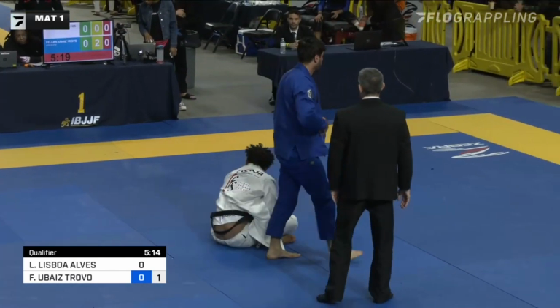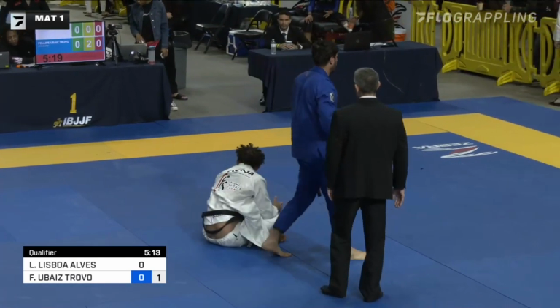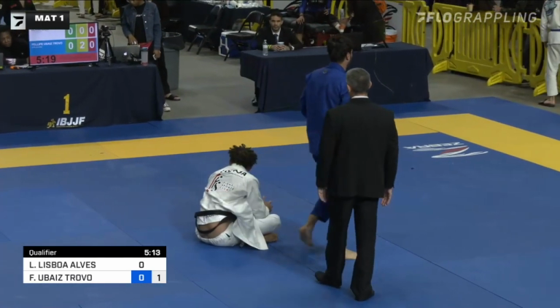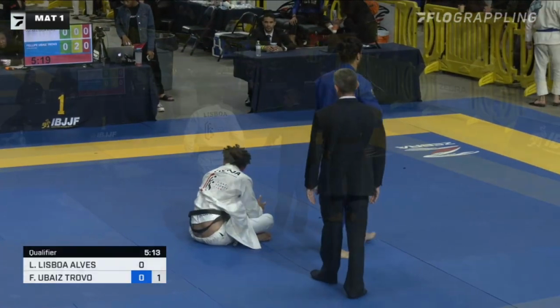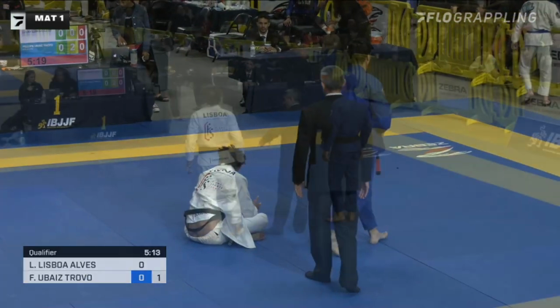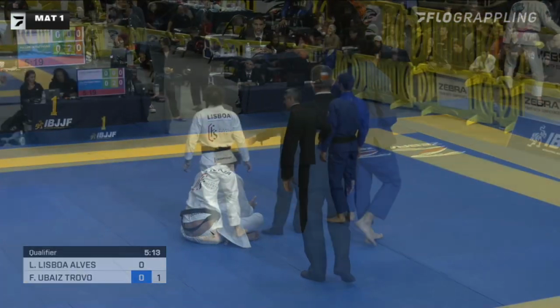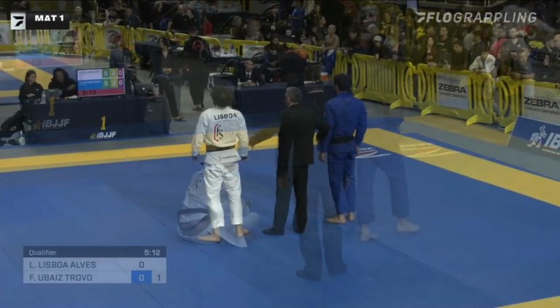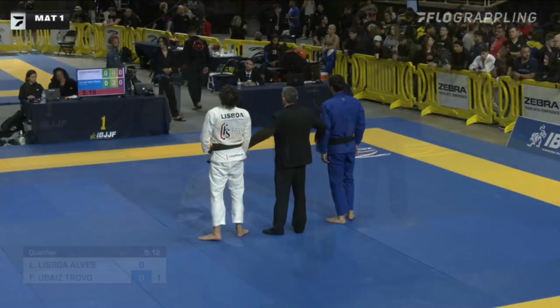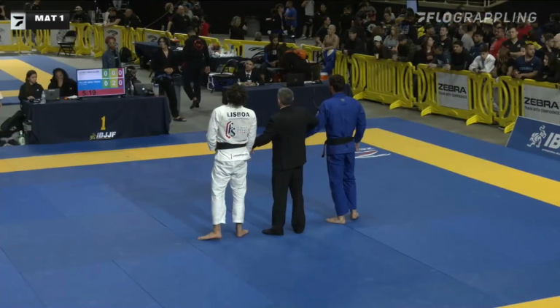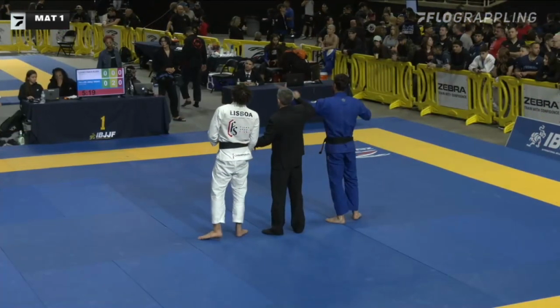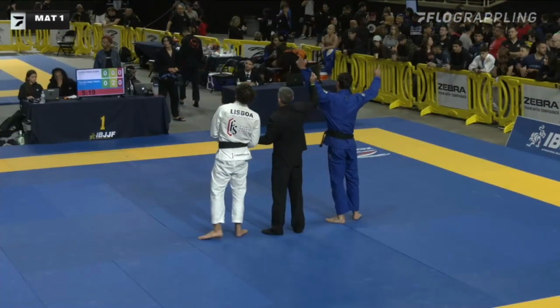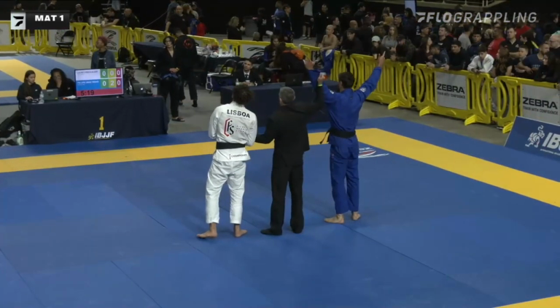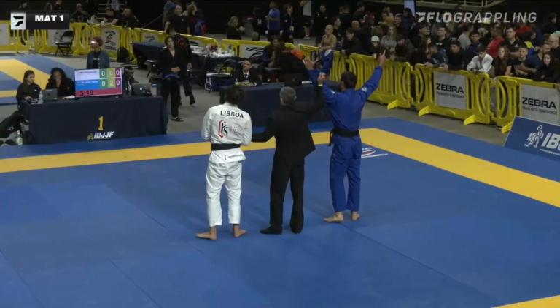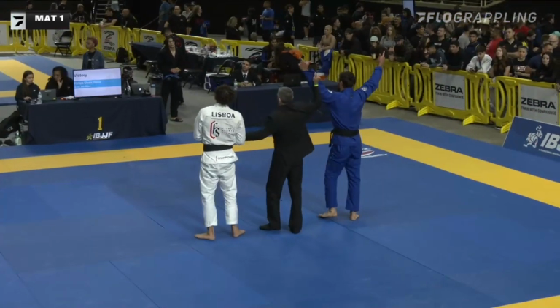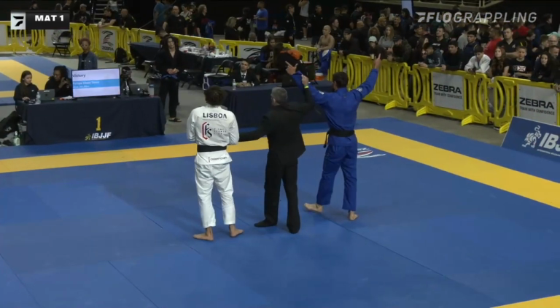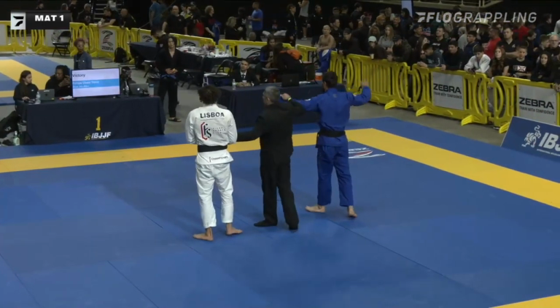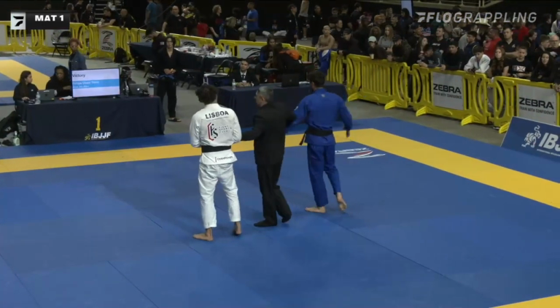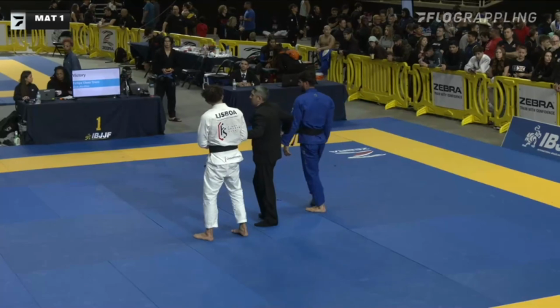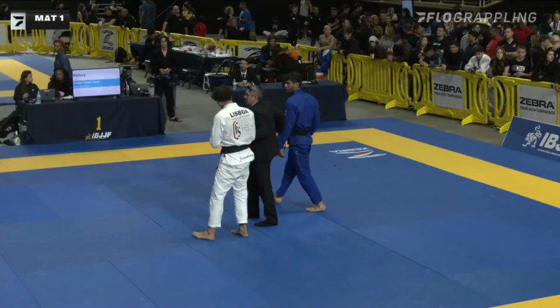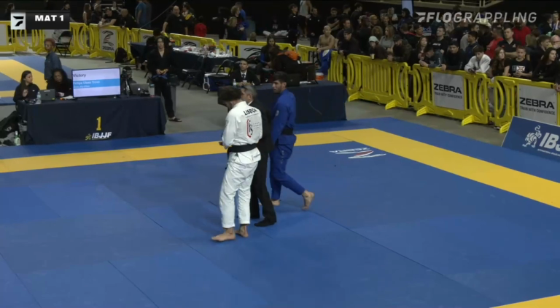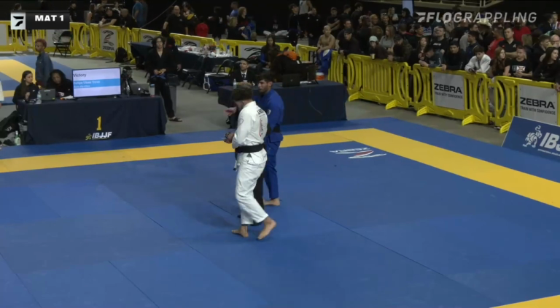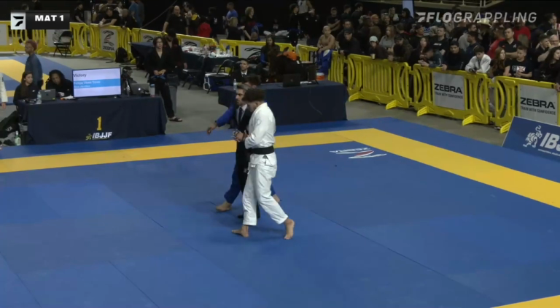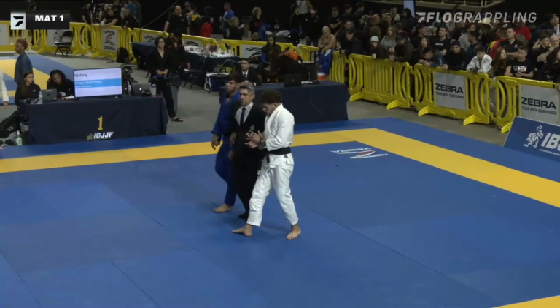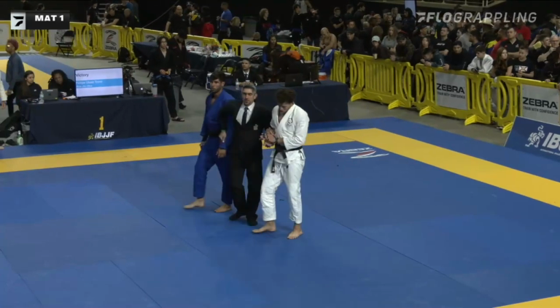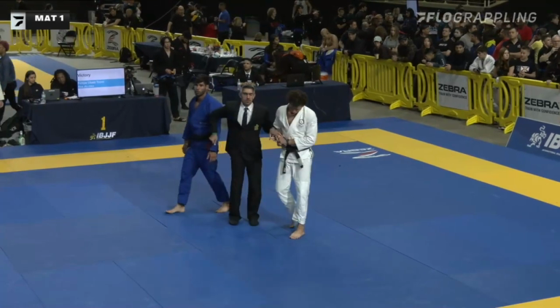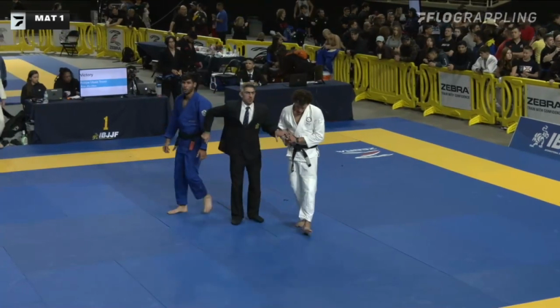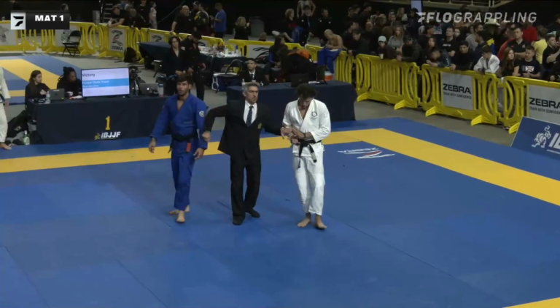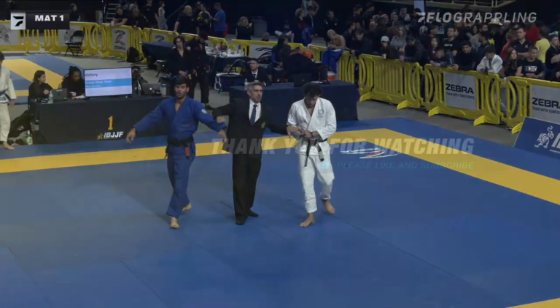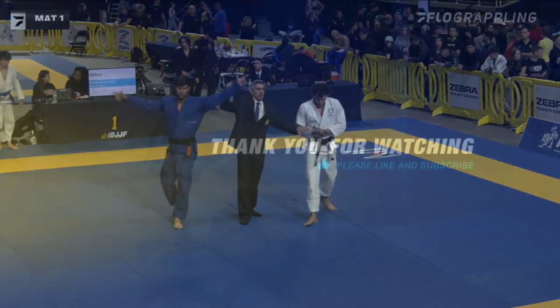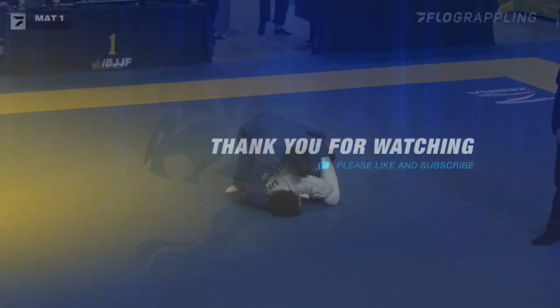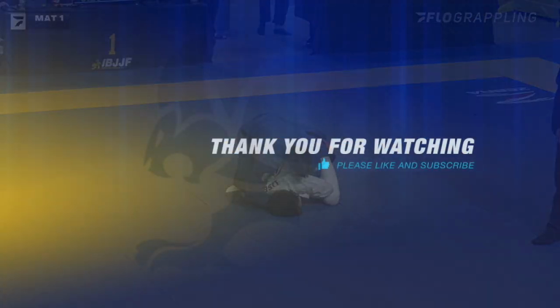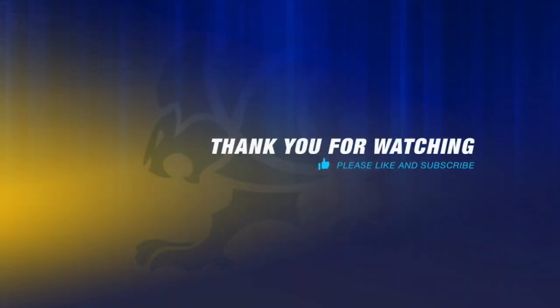As soon as he was done dealing with that... You see competitors like Gustavo Bautista blowing past lapel guard in some instances — and it's just...